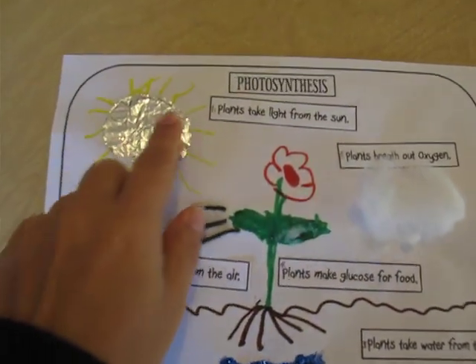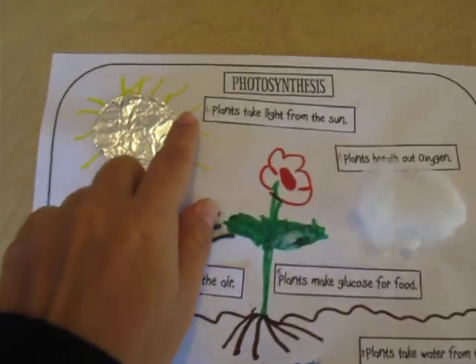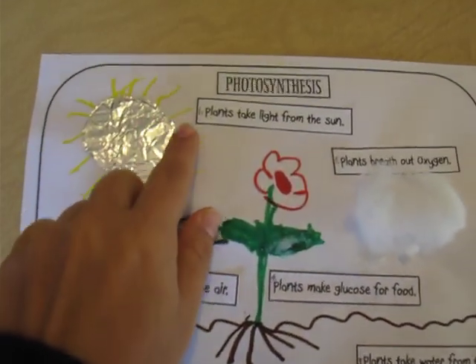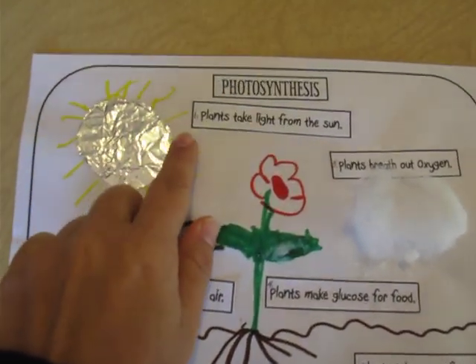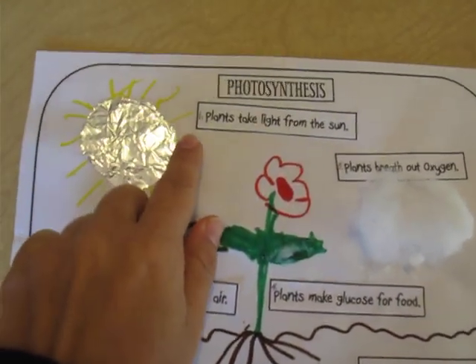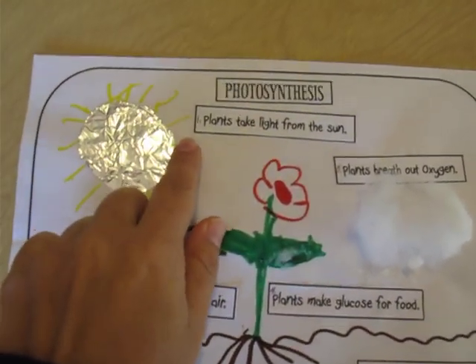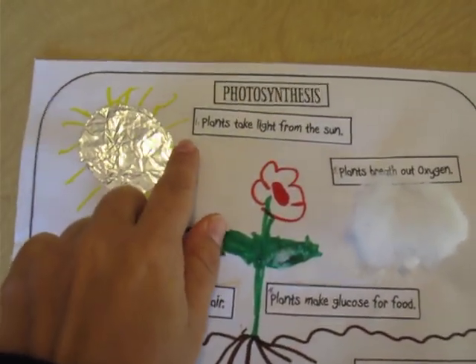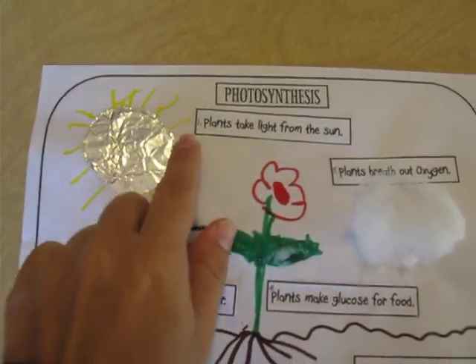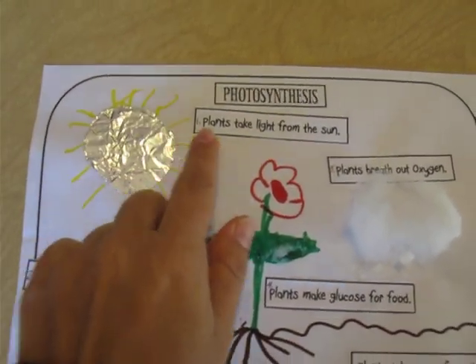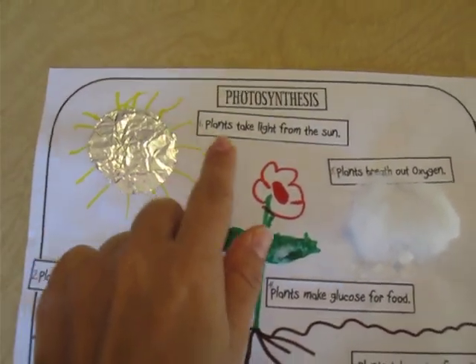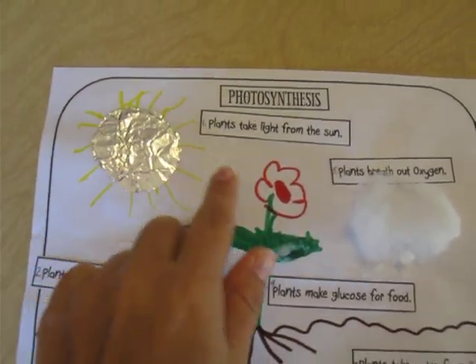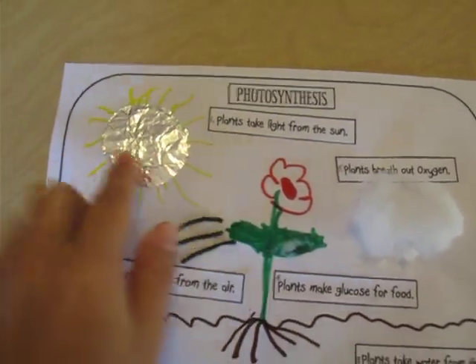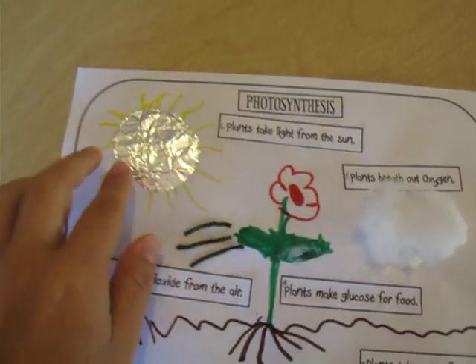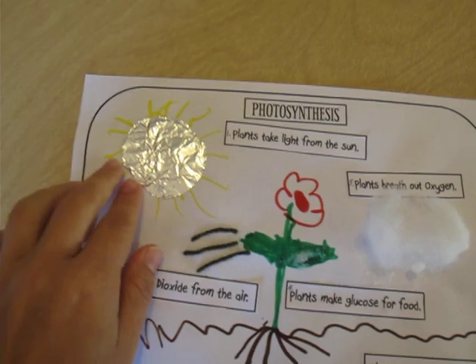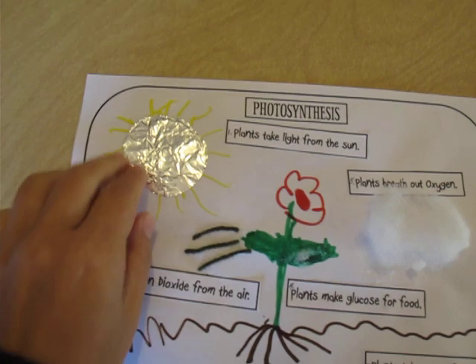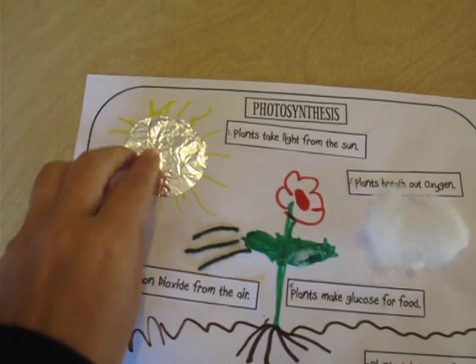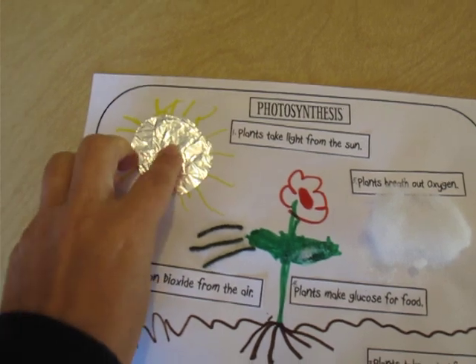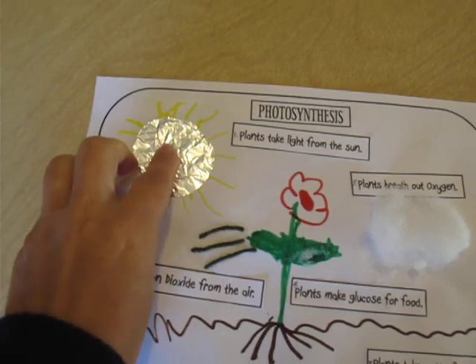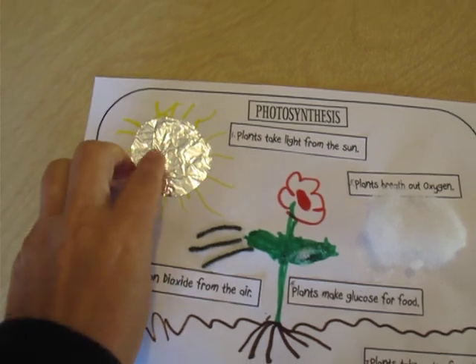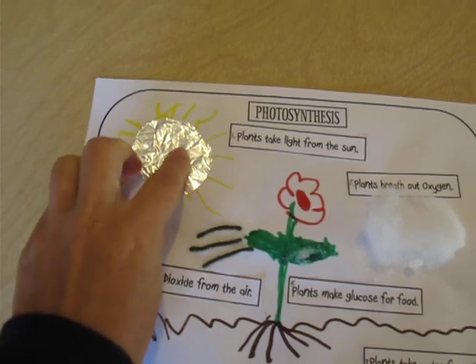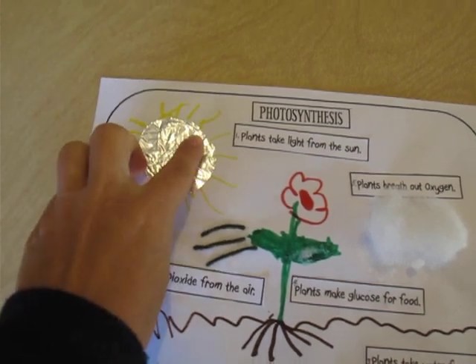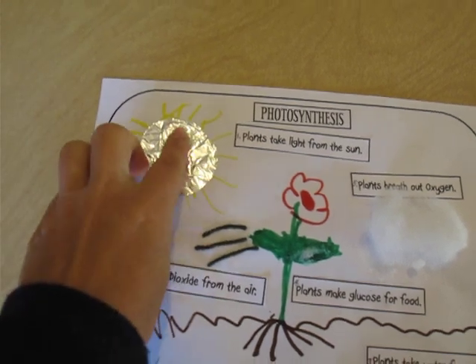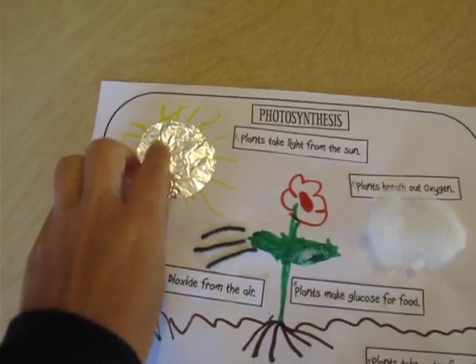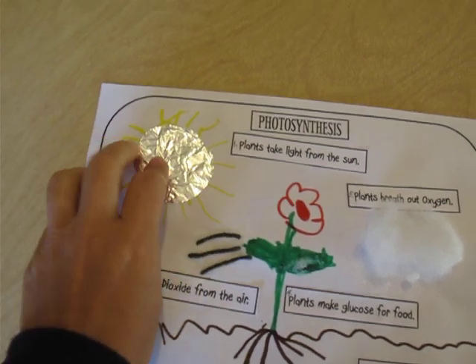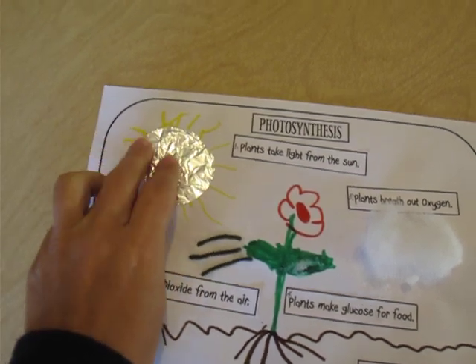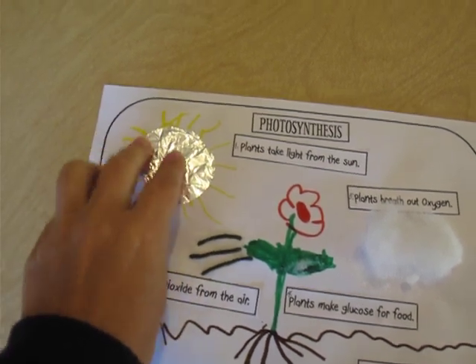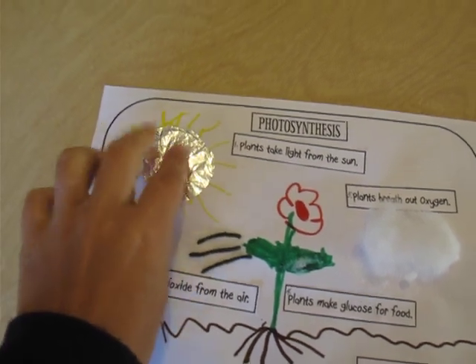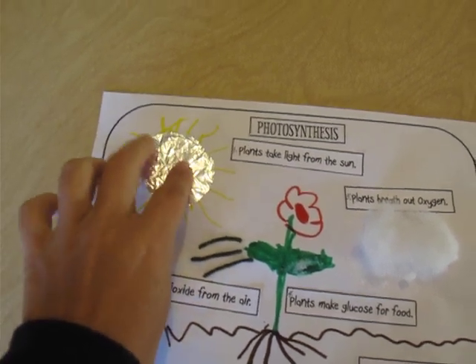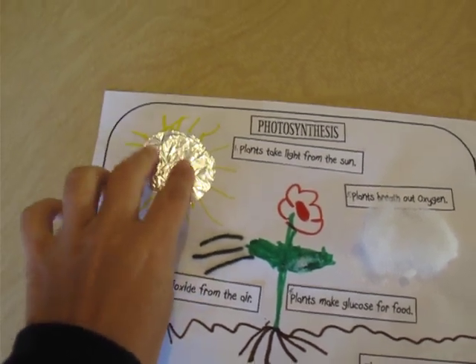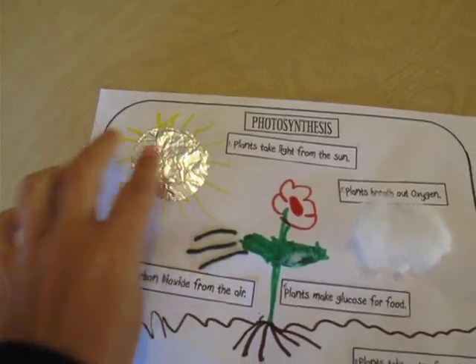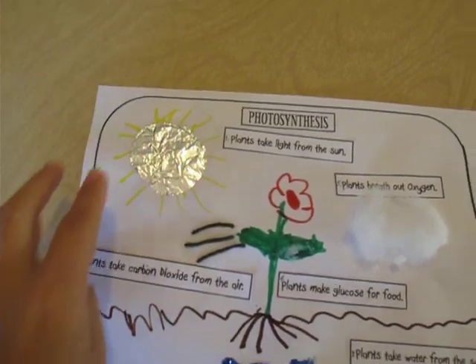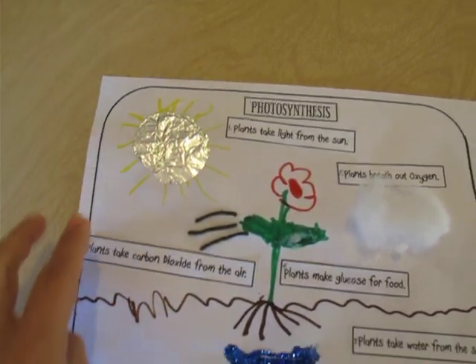The first one says plants take light from the sun, and then we put foil on the sun just to make it a little bit more shiny.